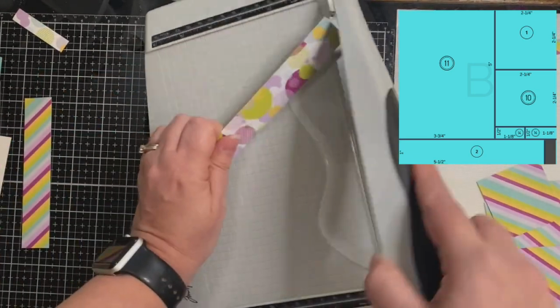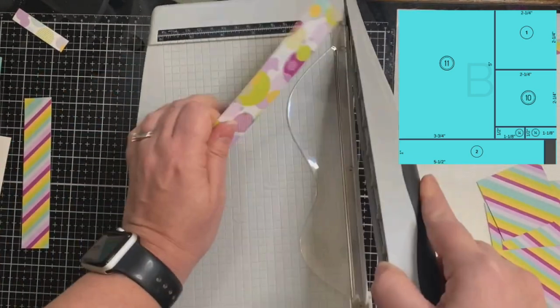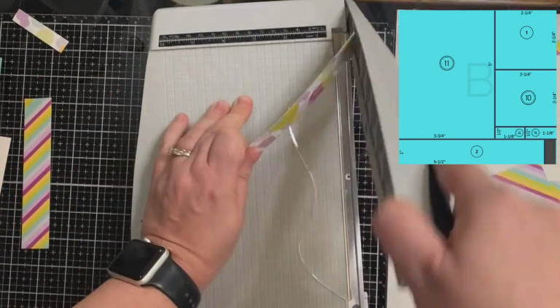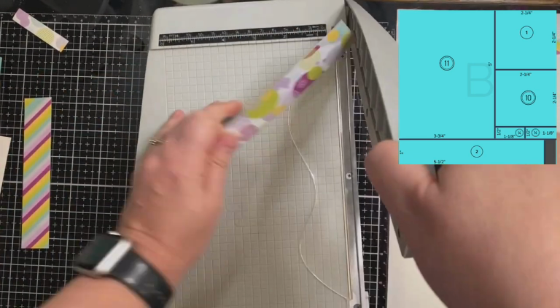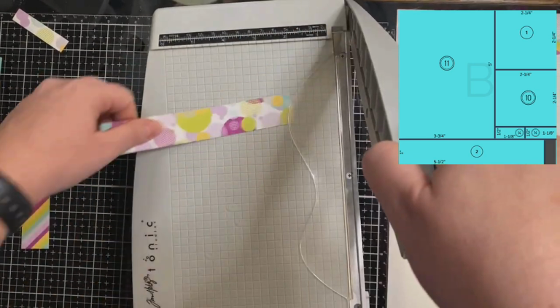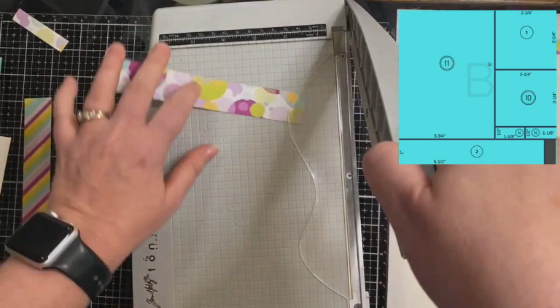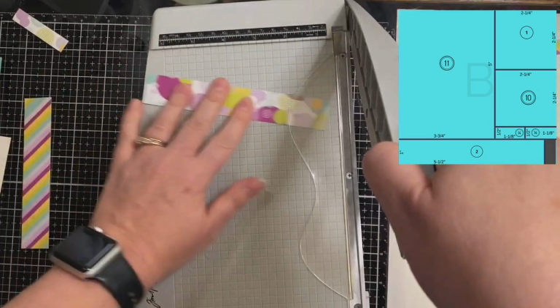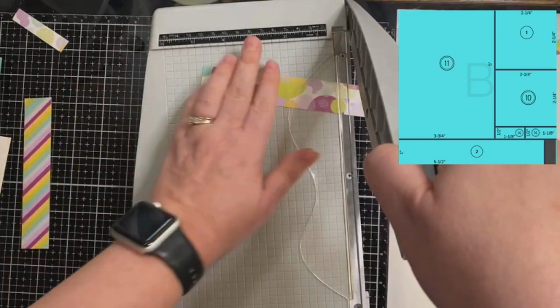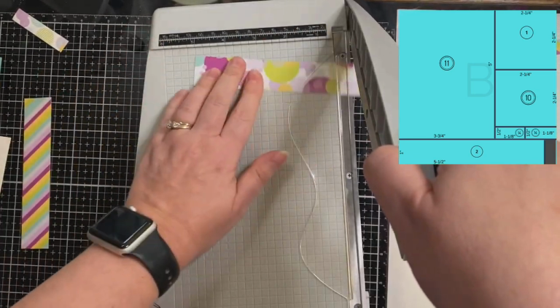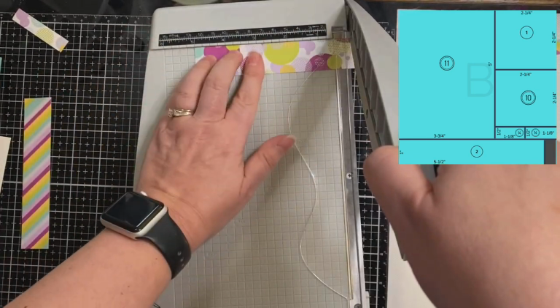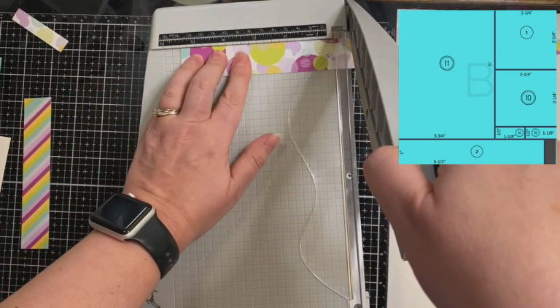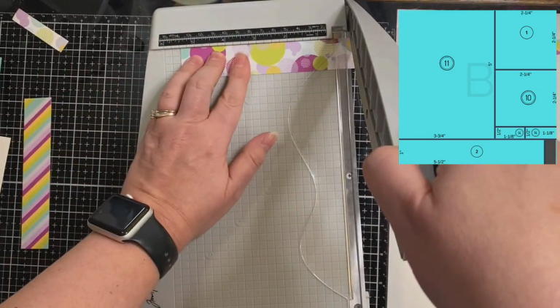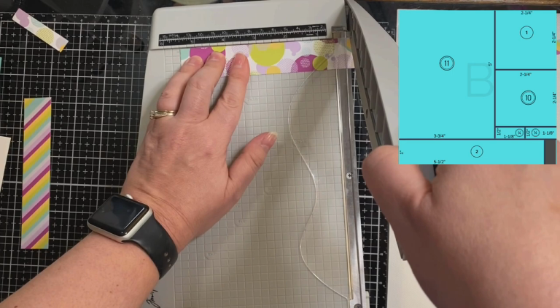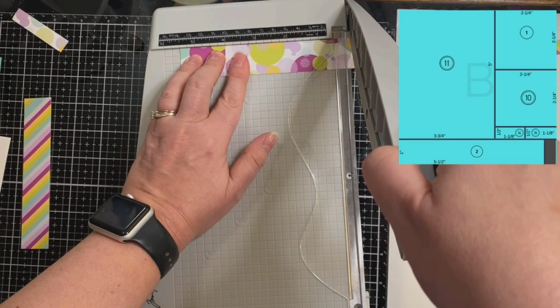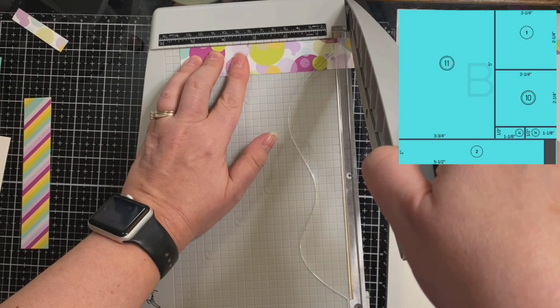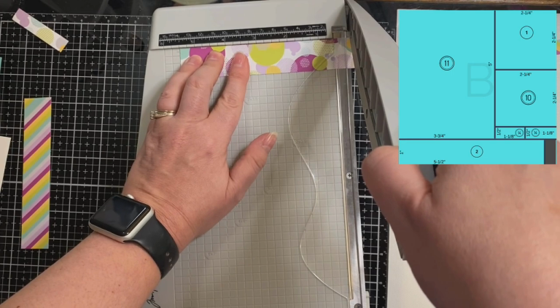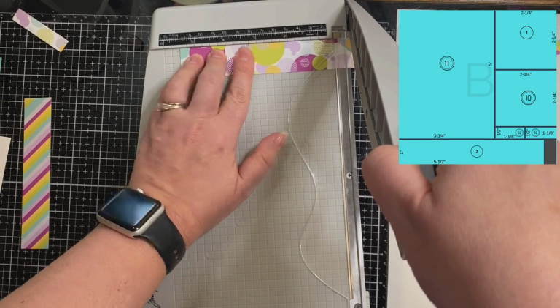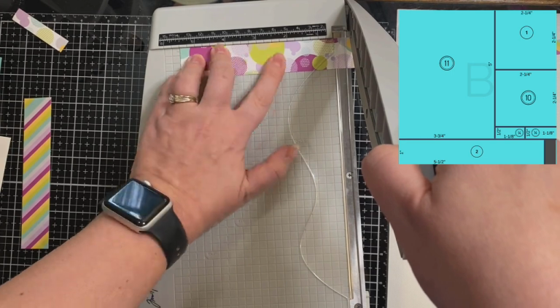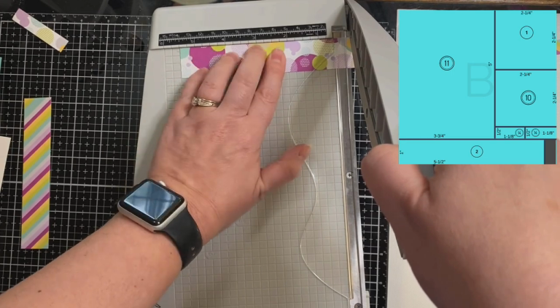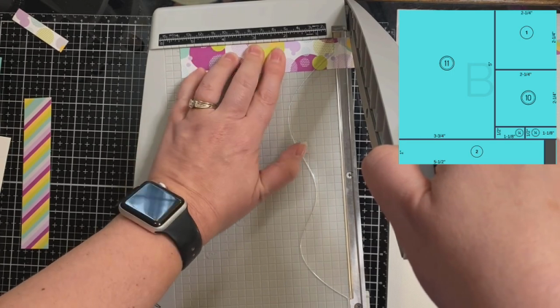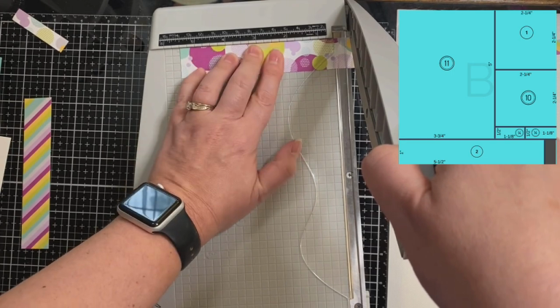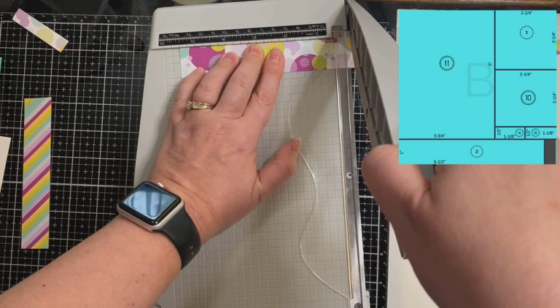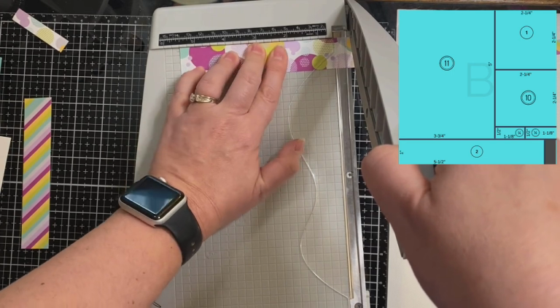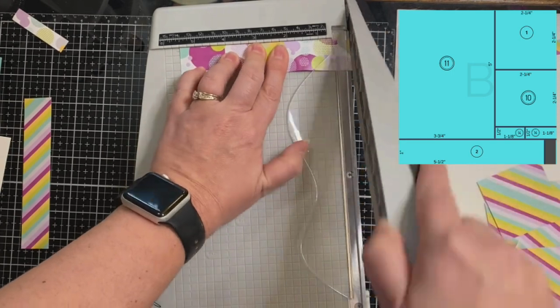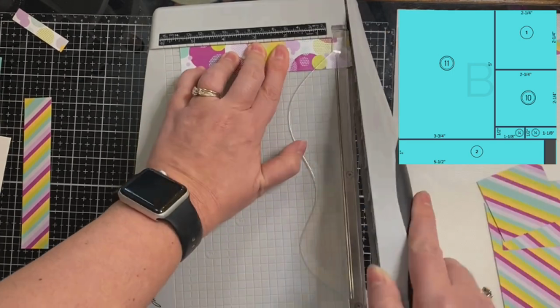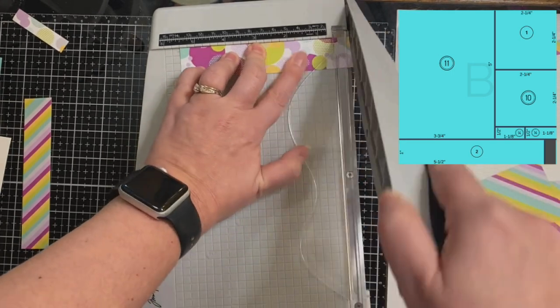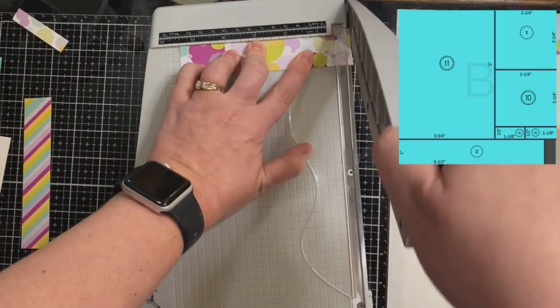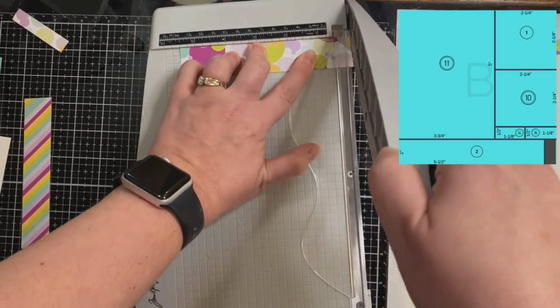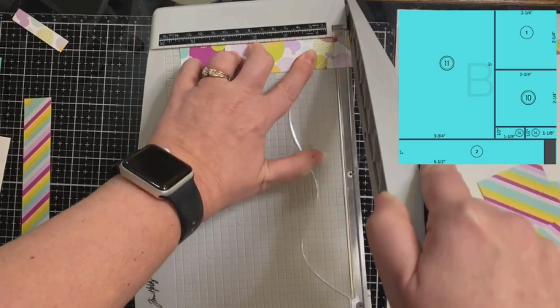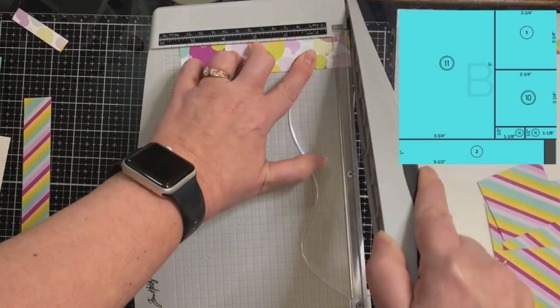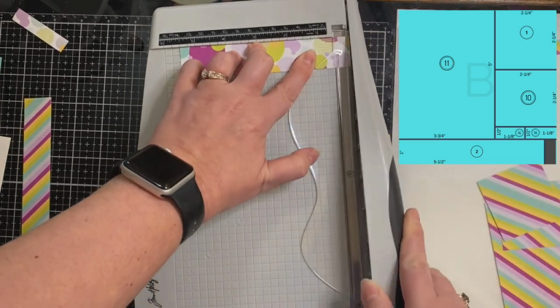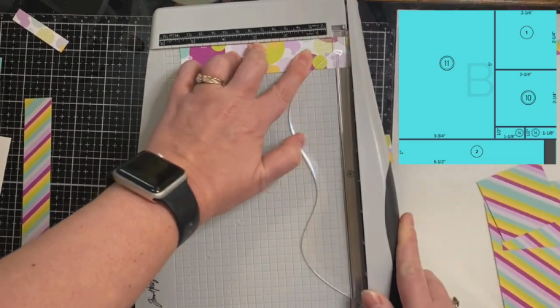I forgot to cut off that little half-inch piece from my cutting template A, so that's what I'm doing here.